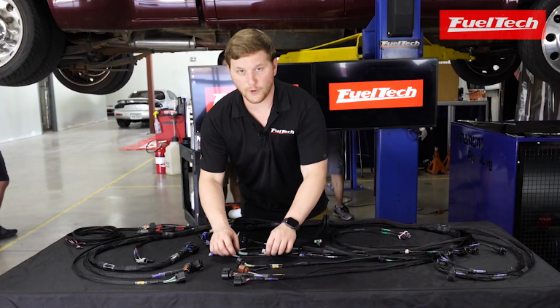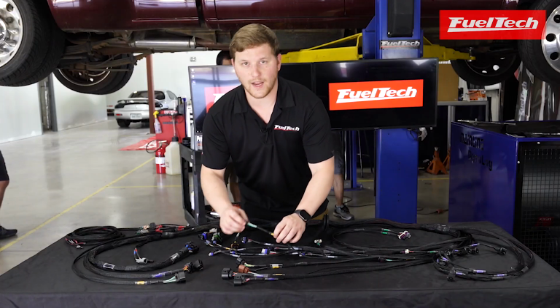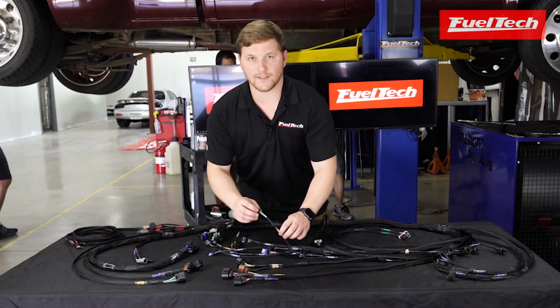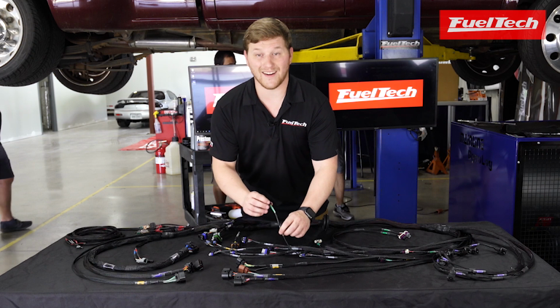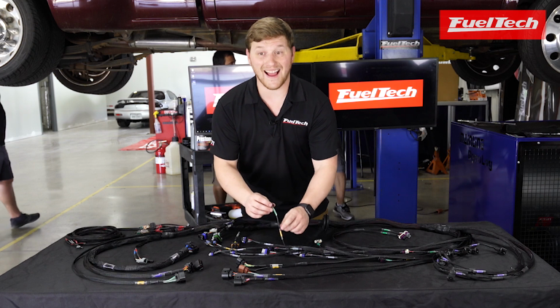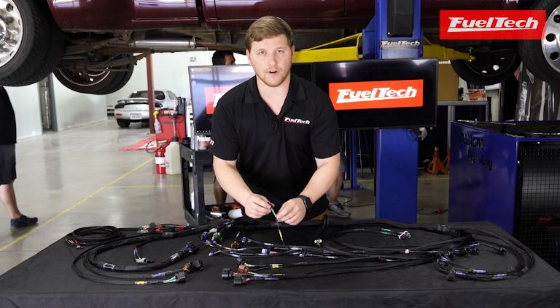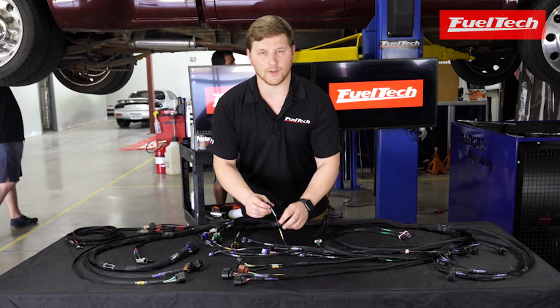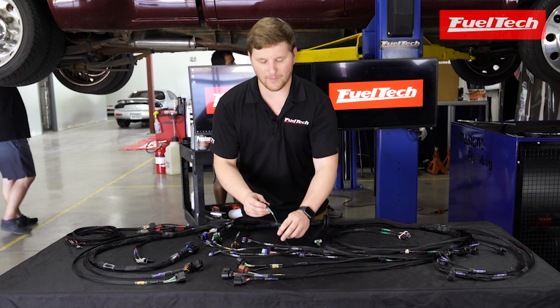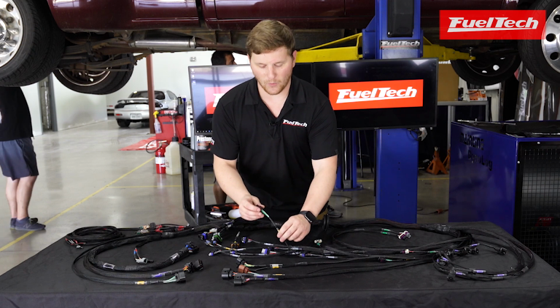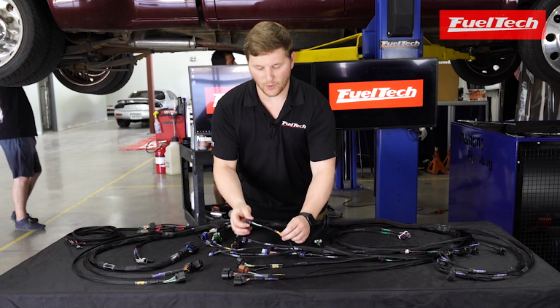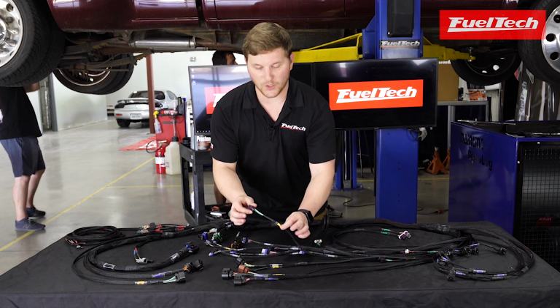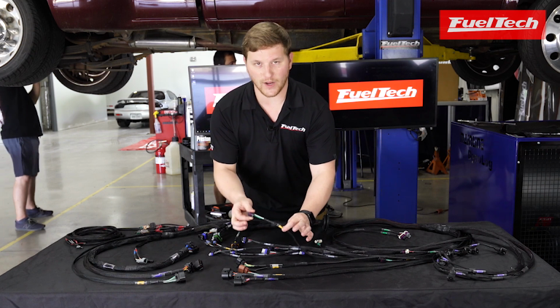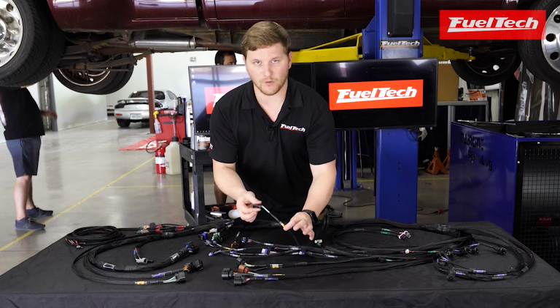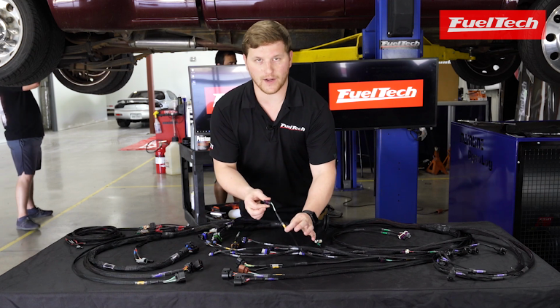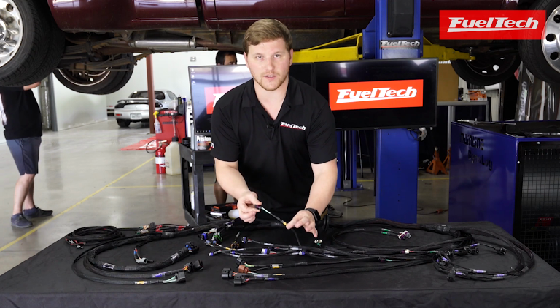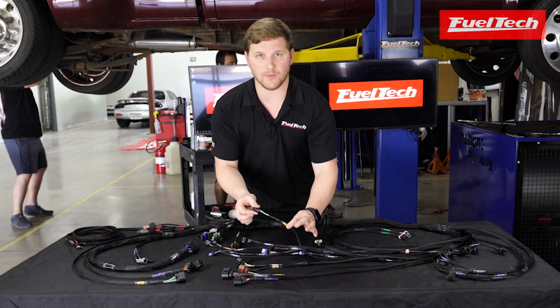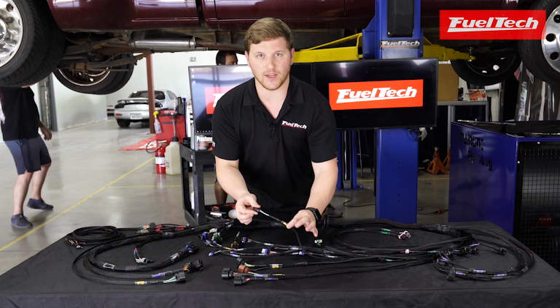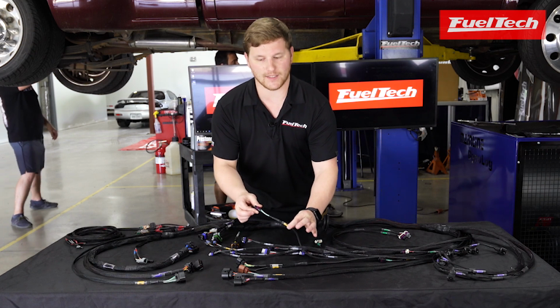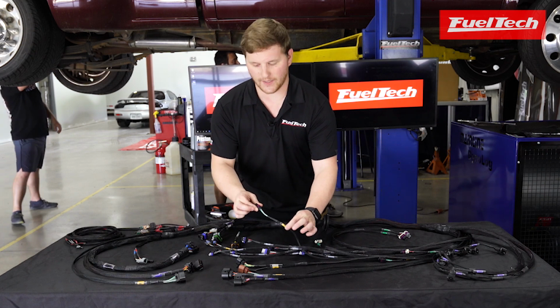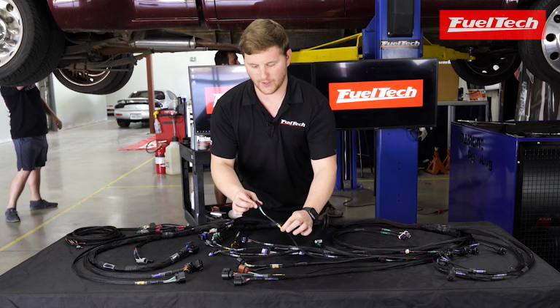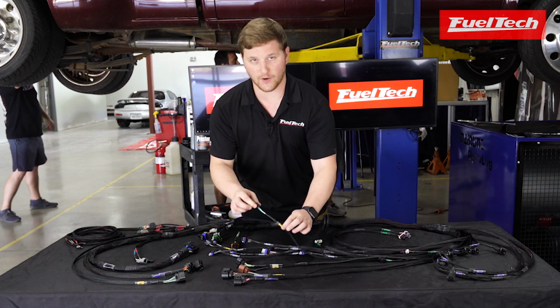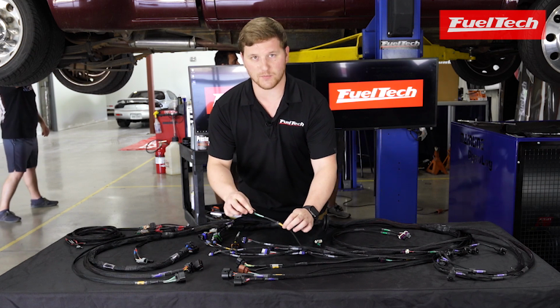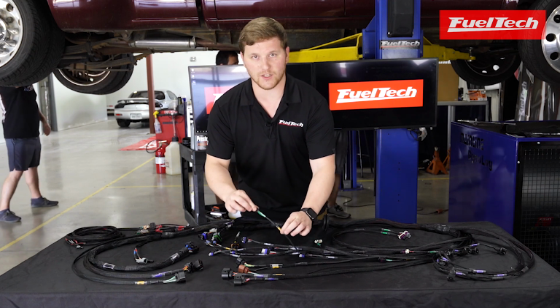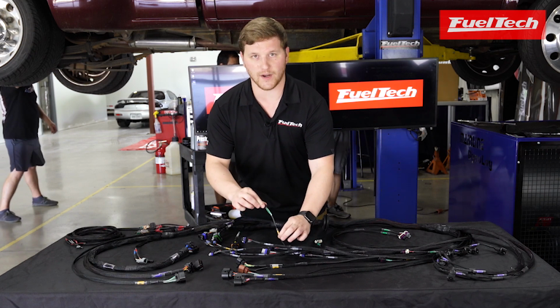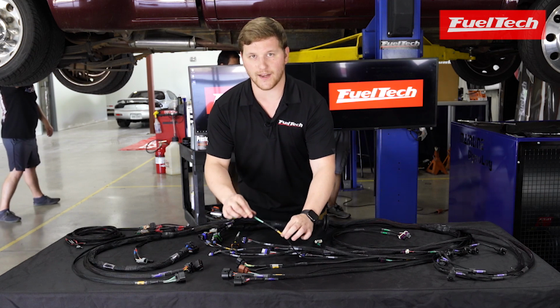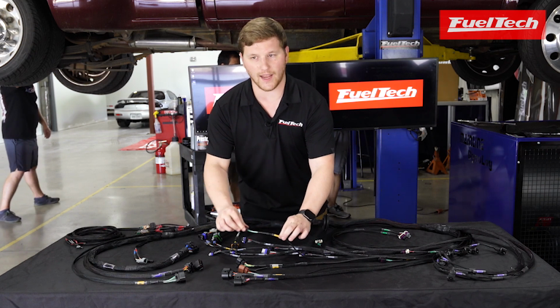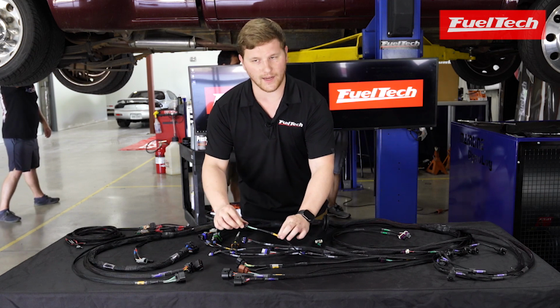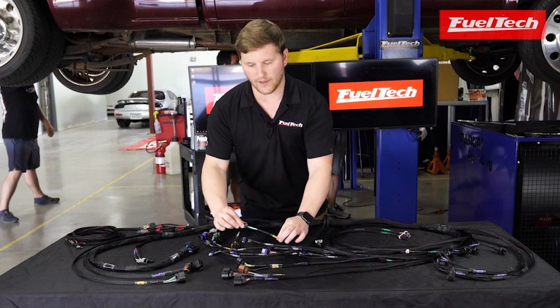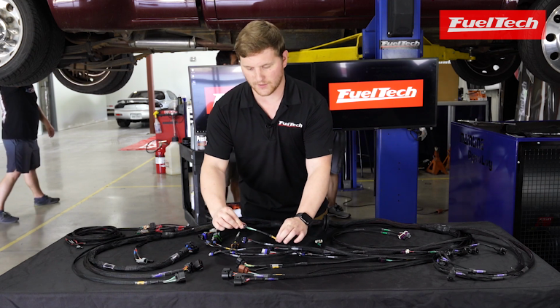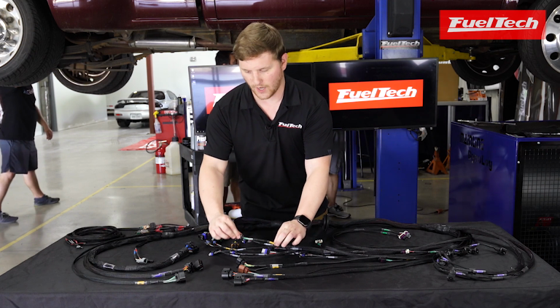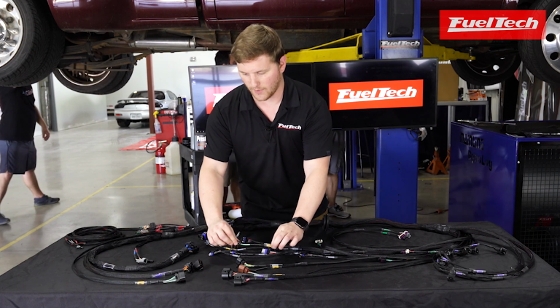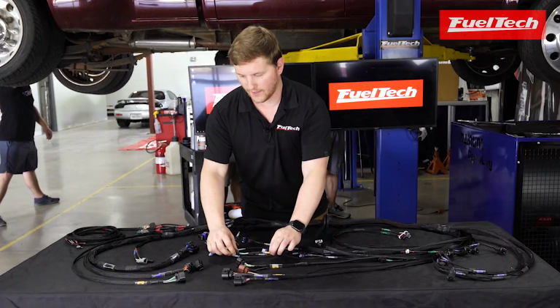For you guys that are not running drive-by-wire, we do have the regular TPS connector here. This plugs right into any LS throttle body.